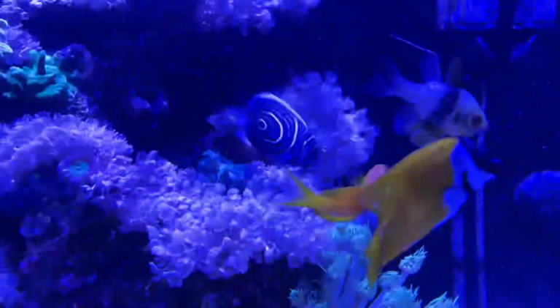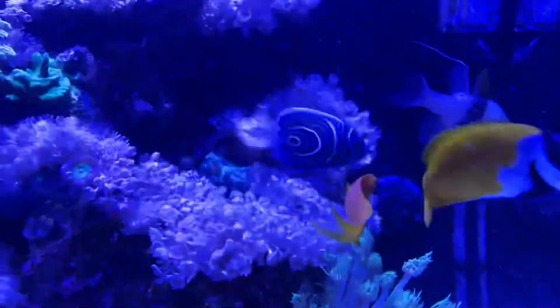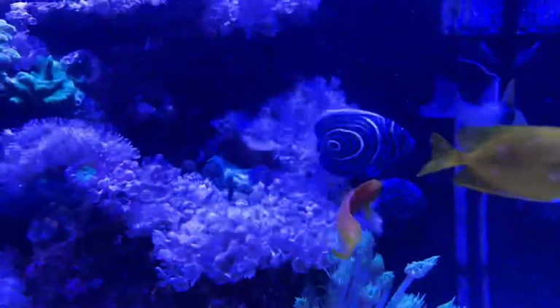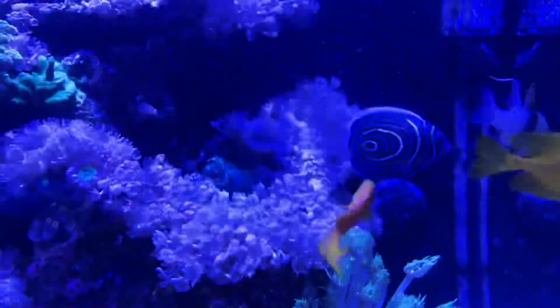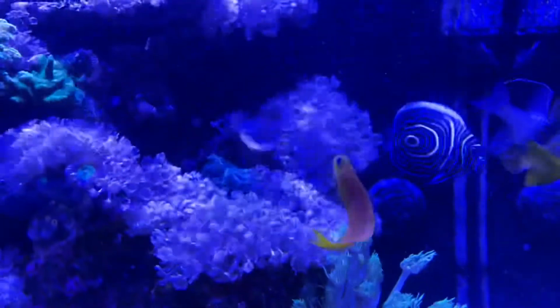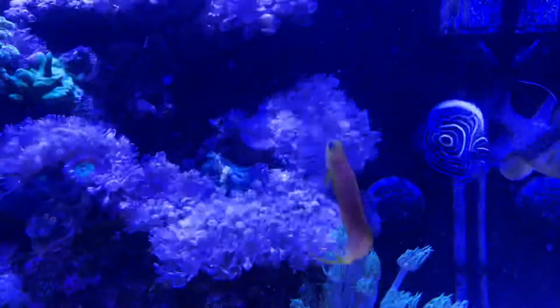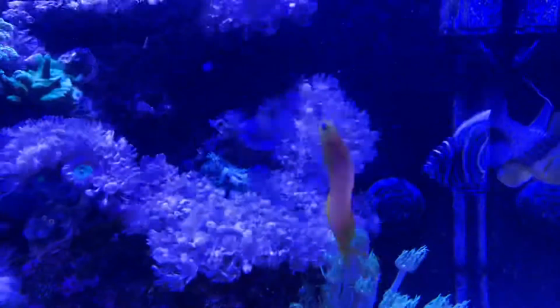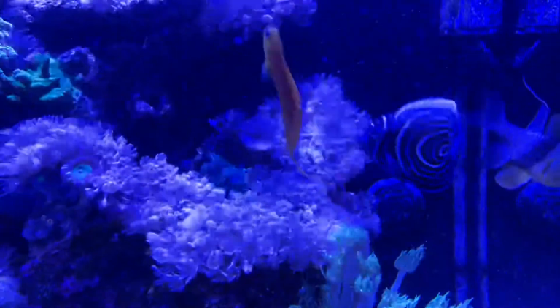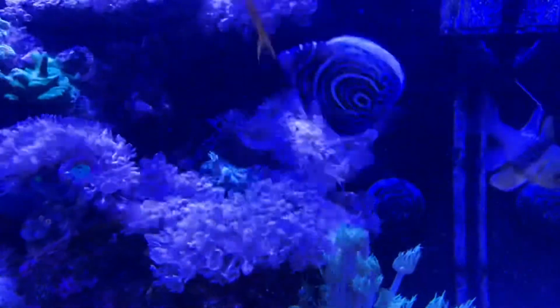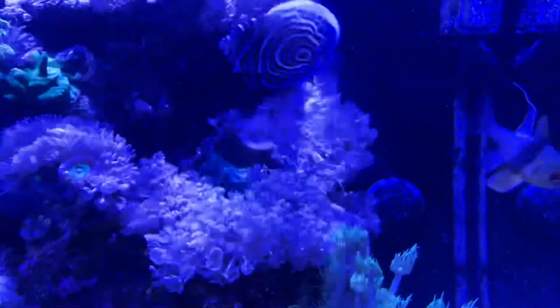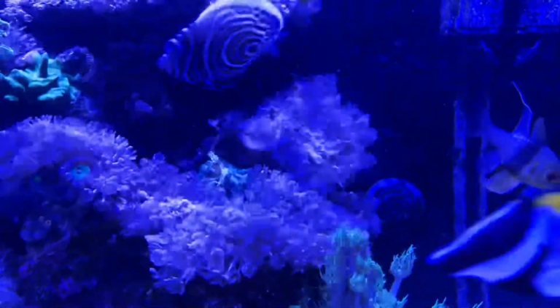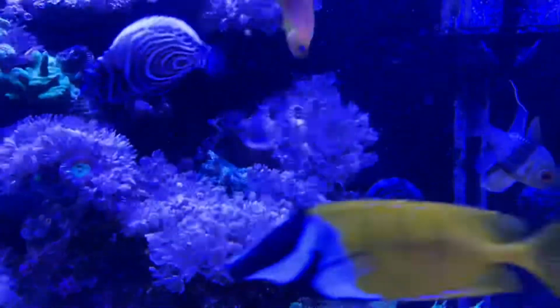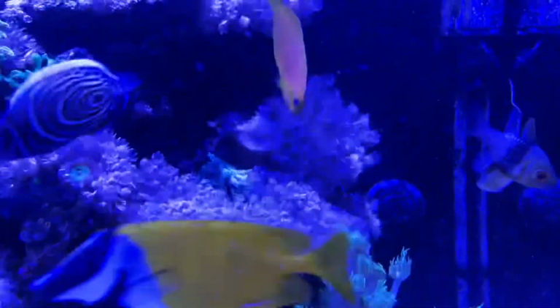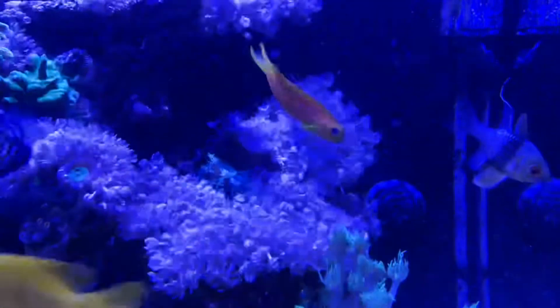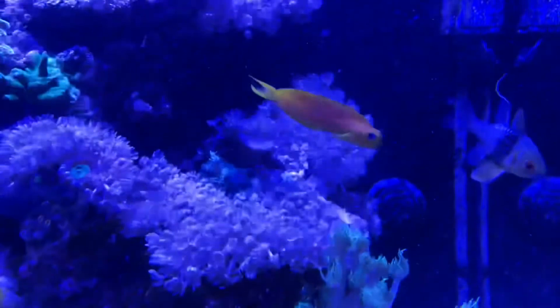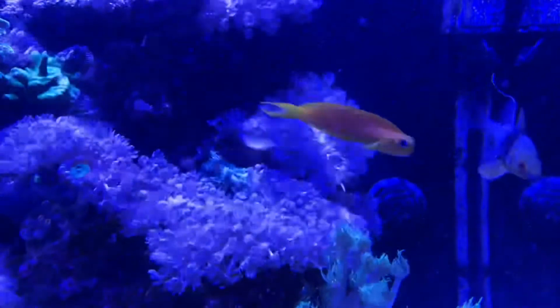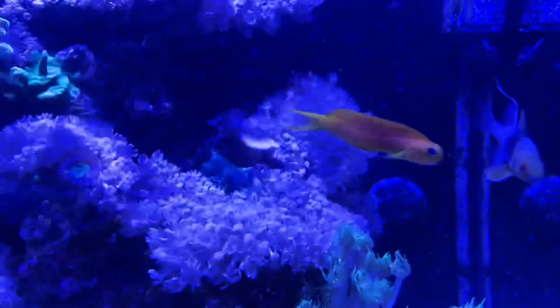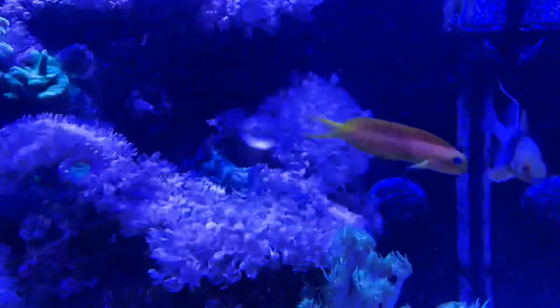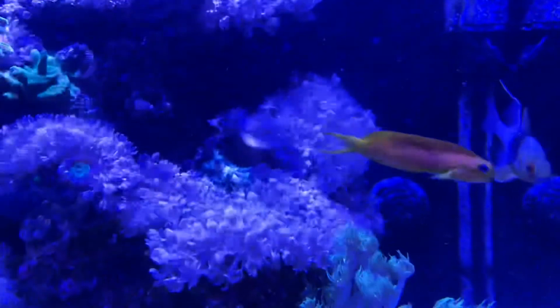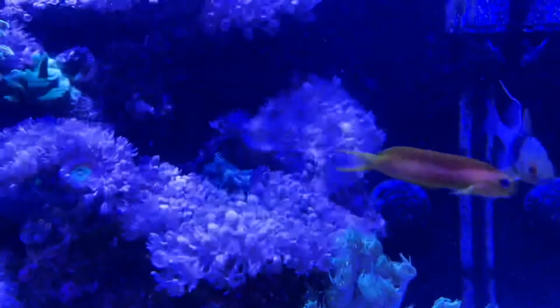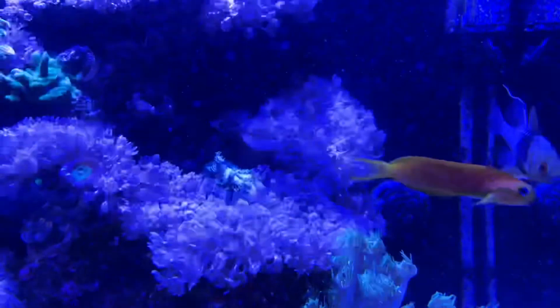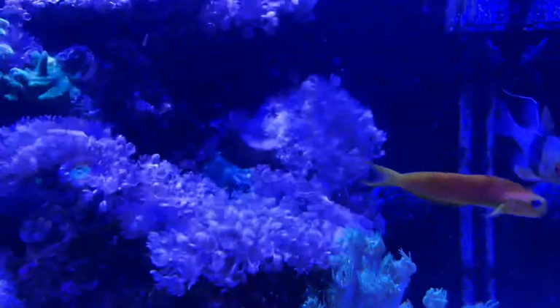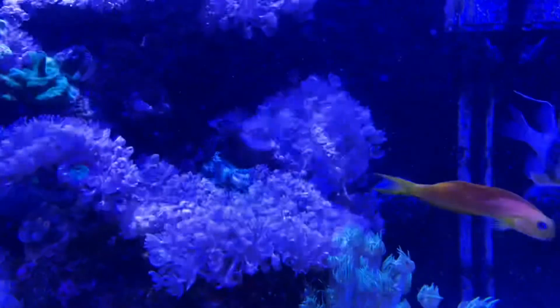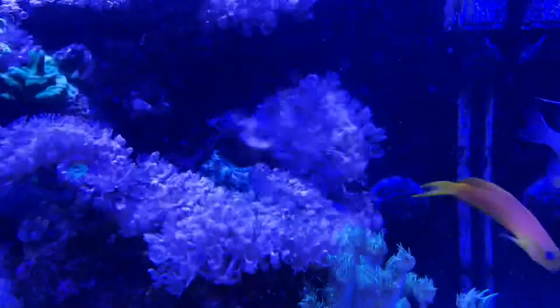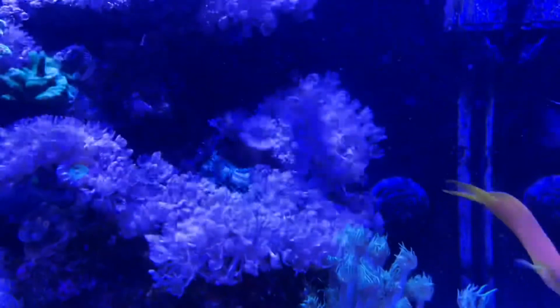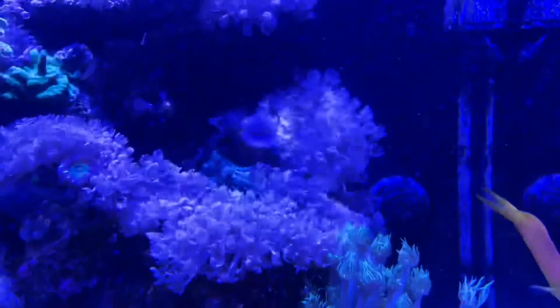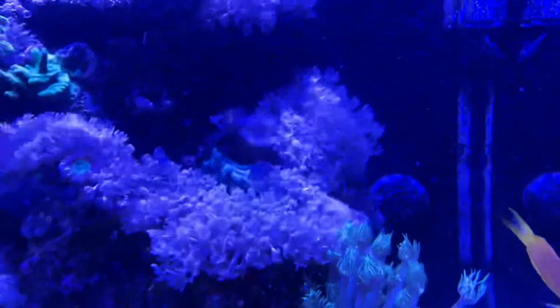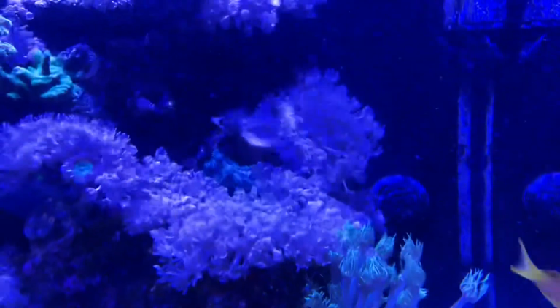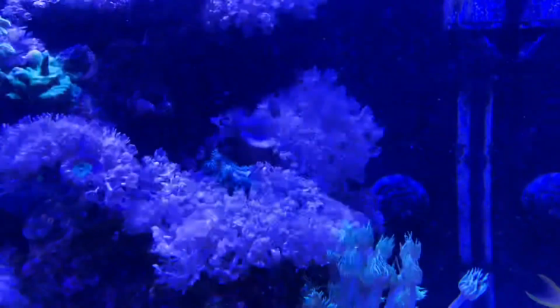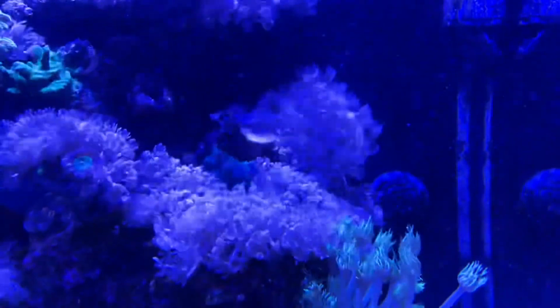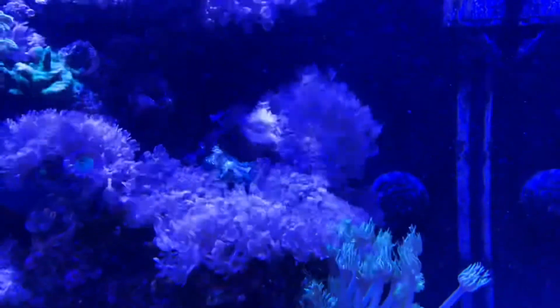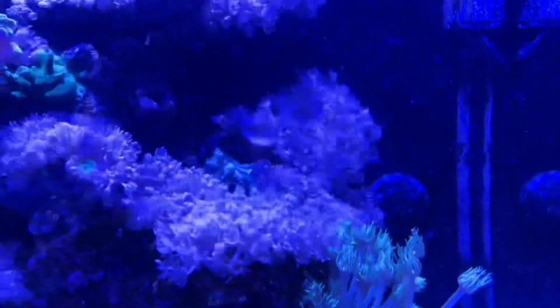Unfortunately the pulsing xenias — I'm trying to get rid of them, but they slowly keep coming back no matter how much I try.